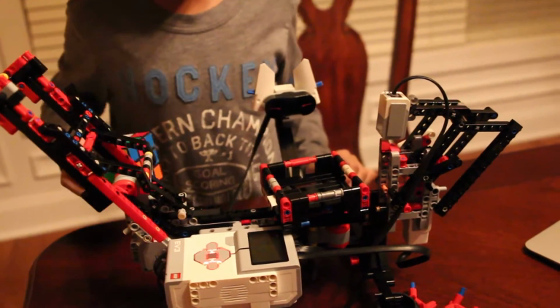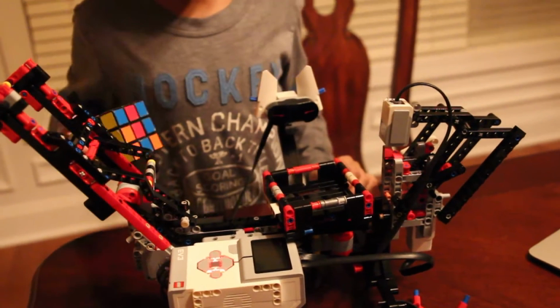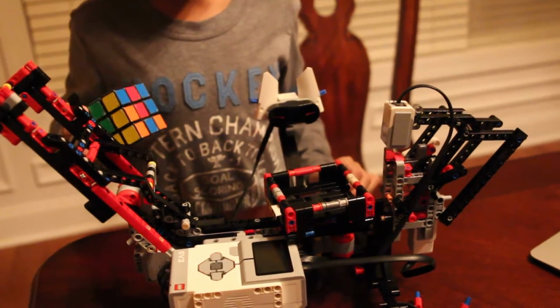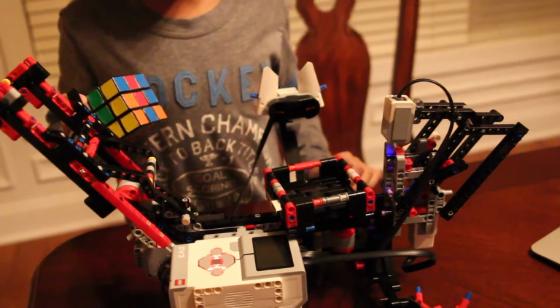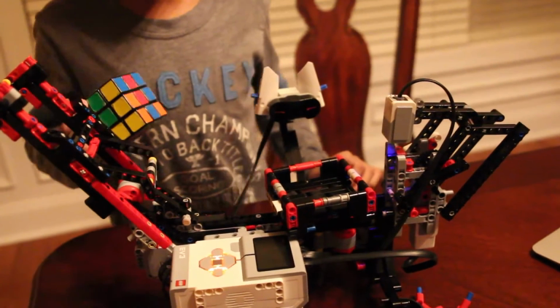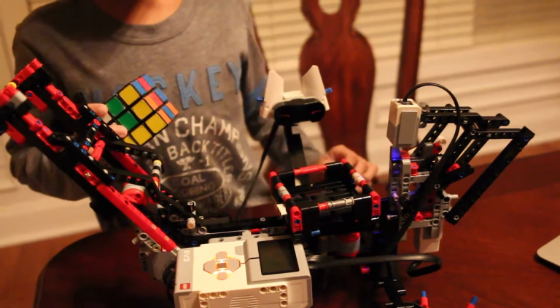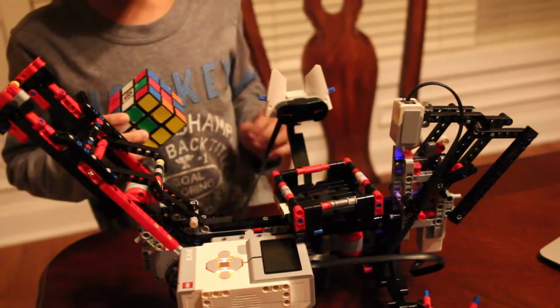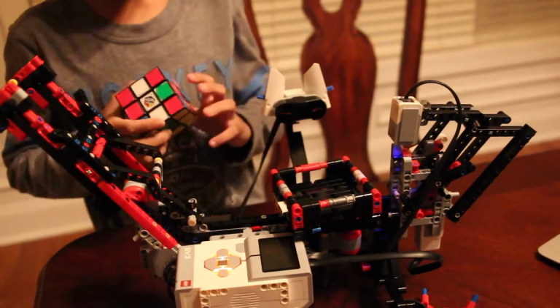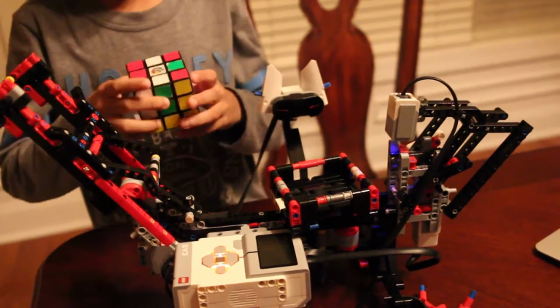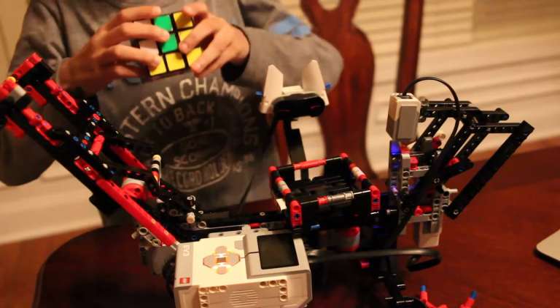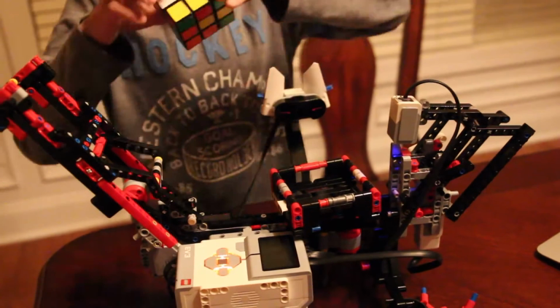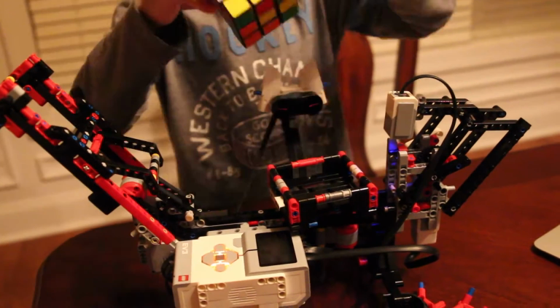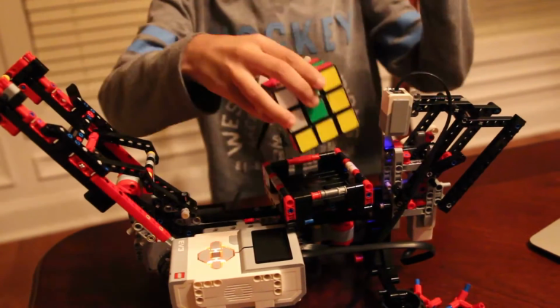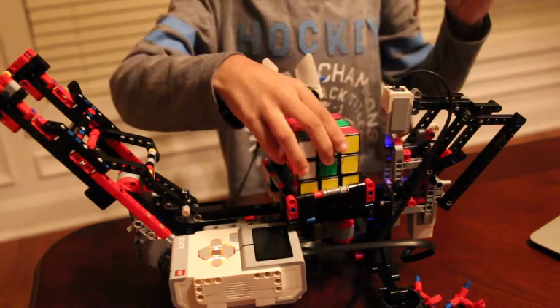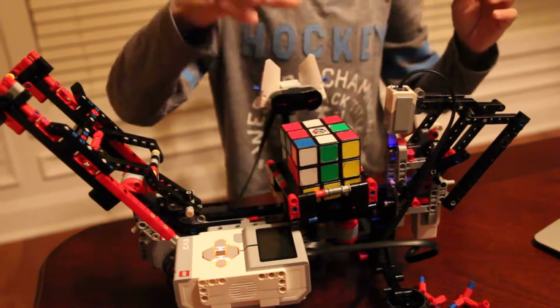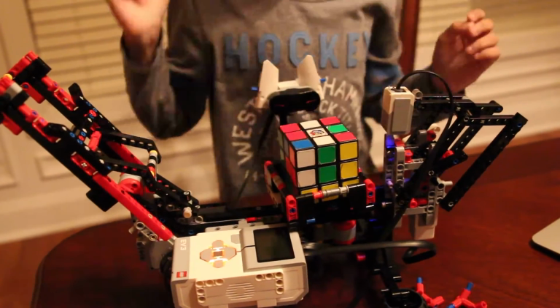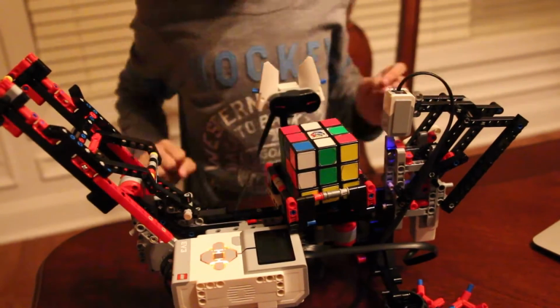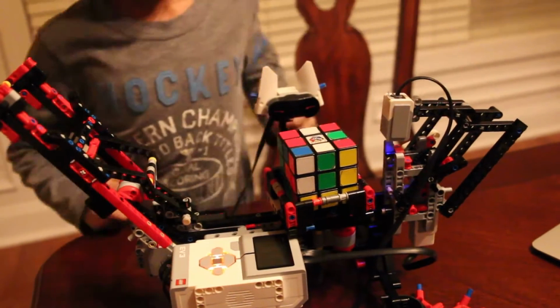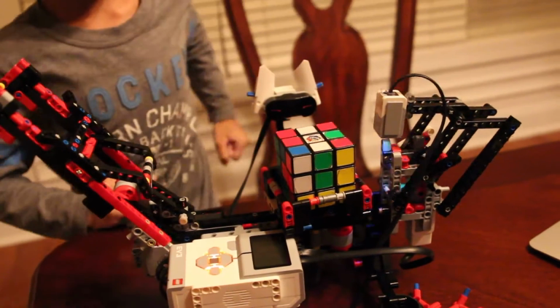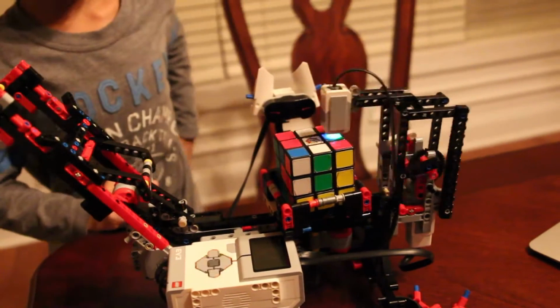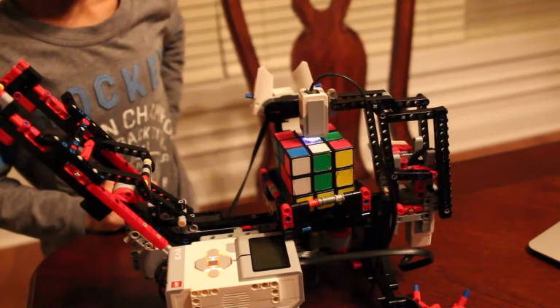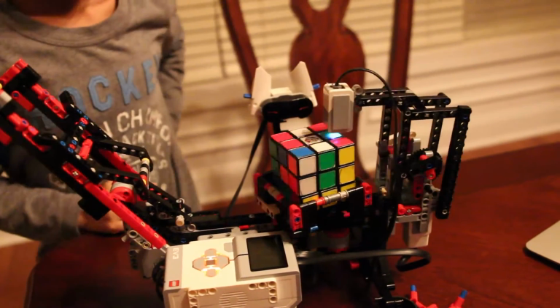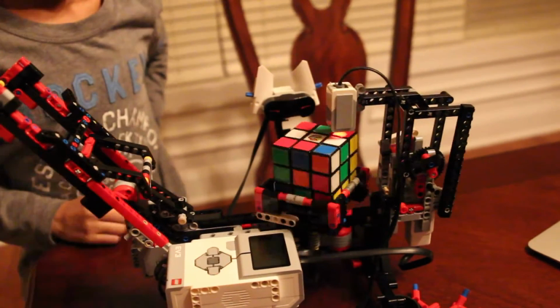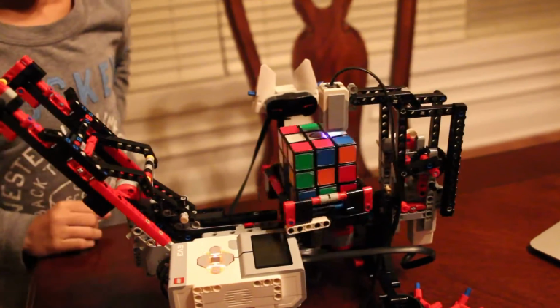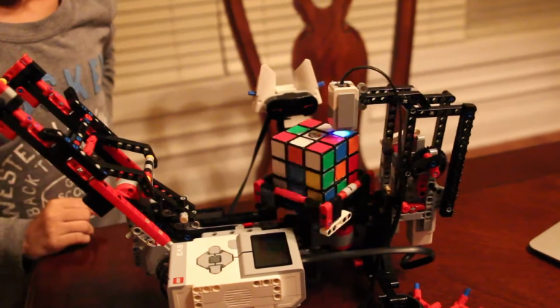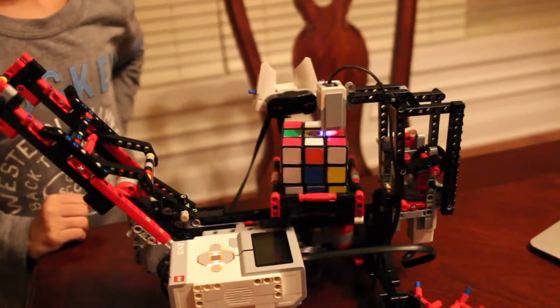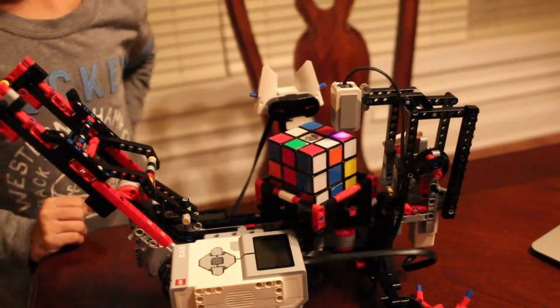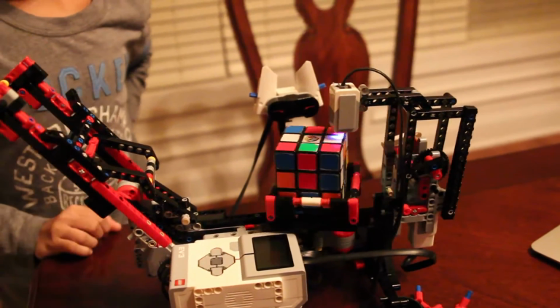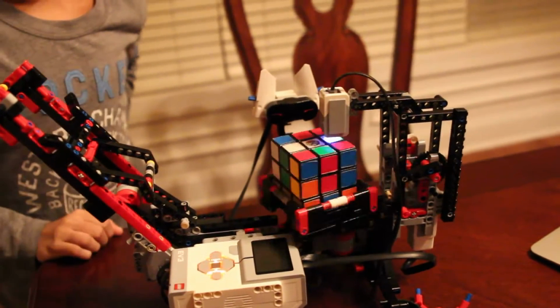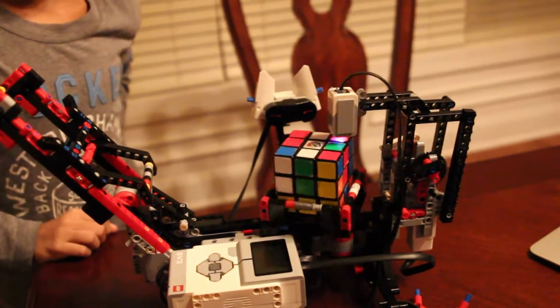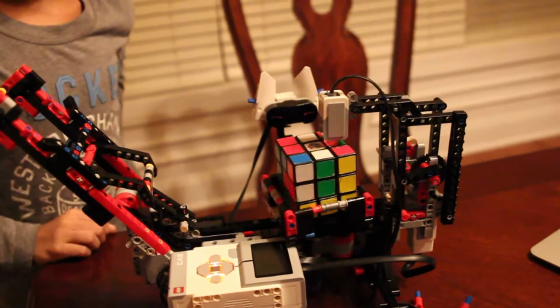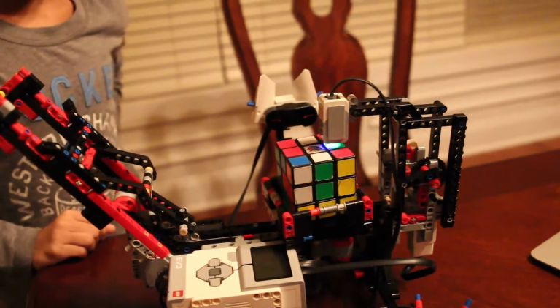It says 'Remove cube,' and then it says 'Insert cube.' It's calculated the moves.